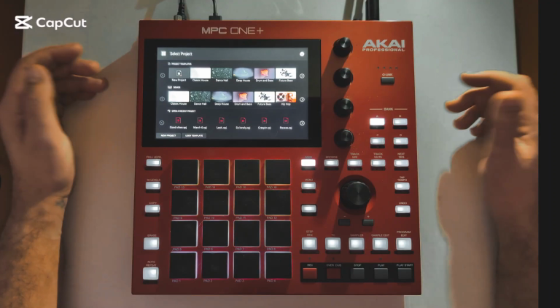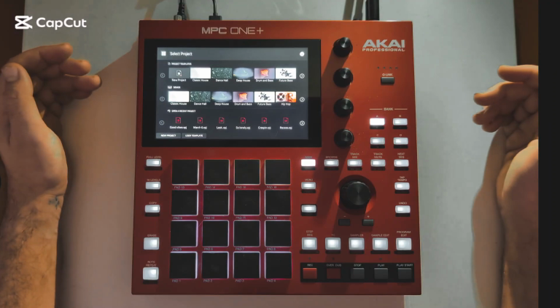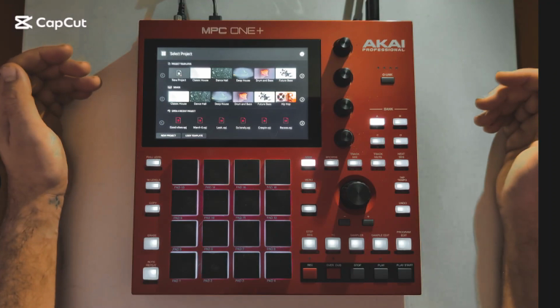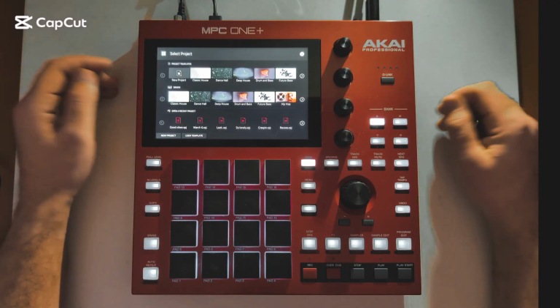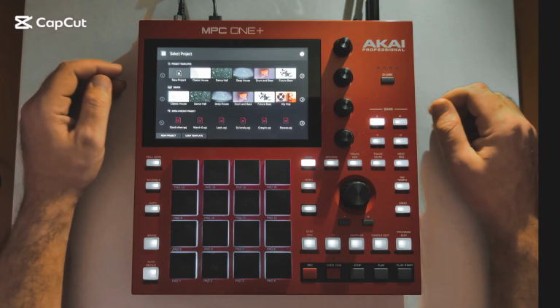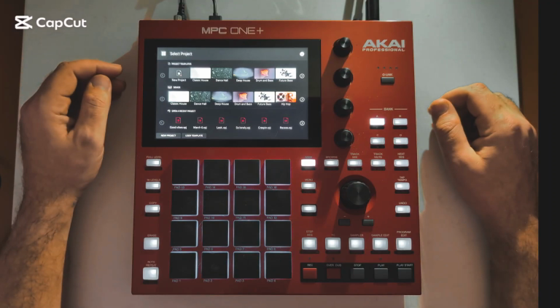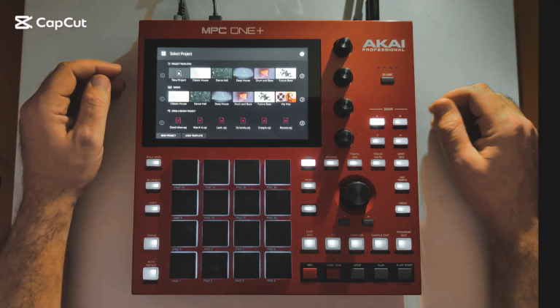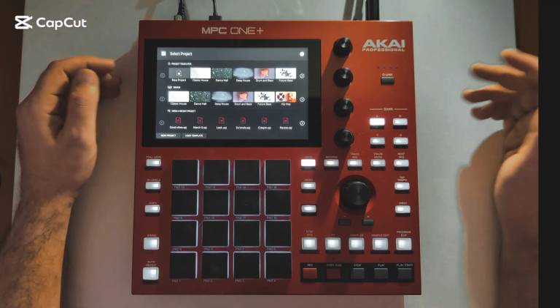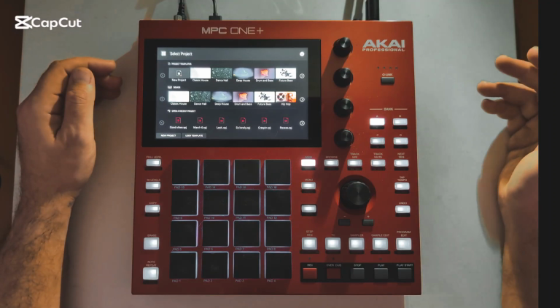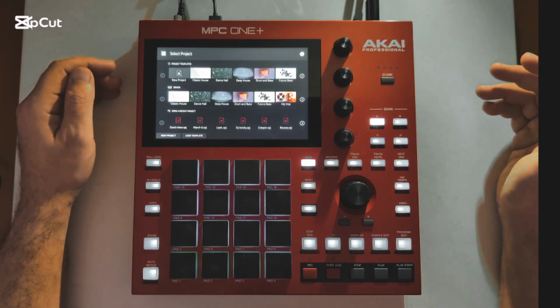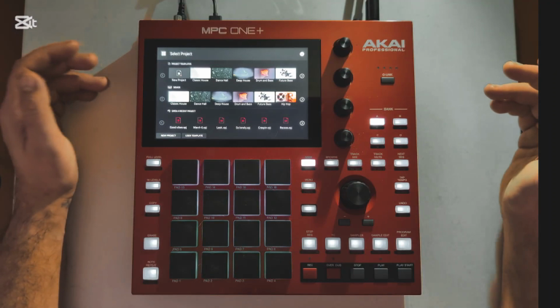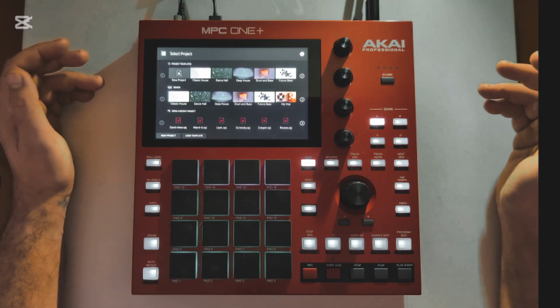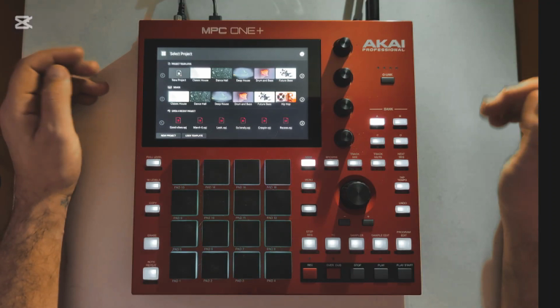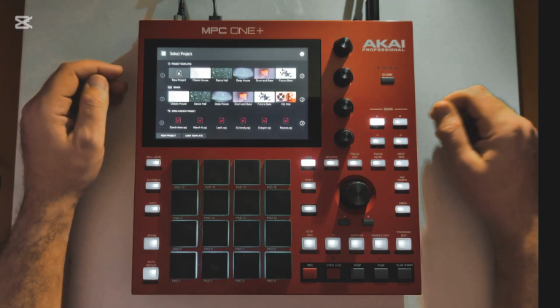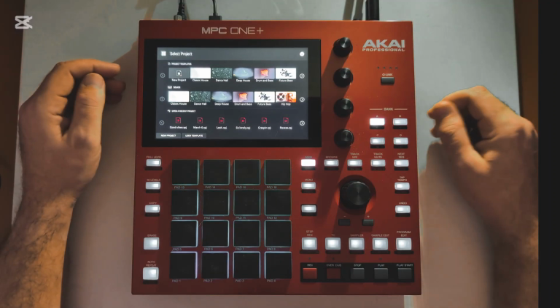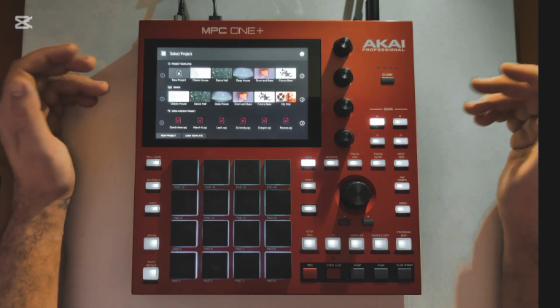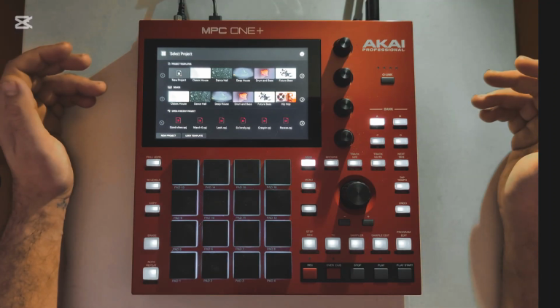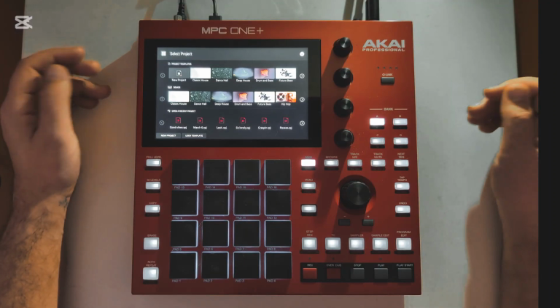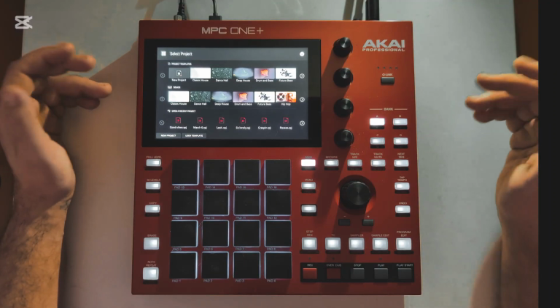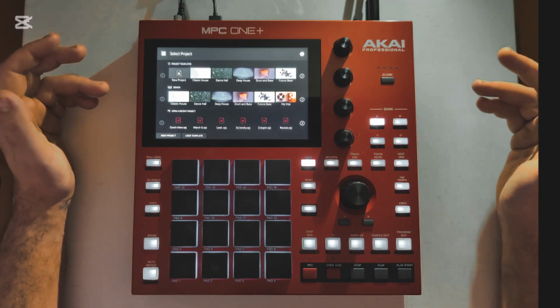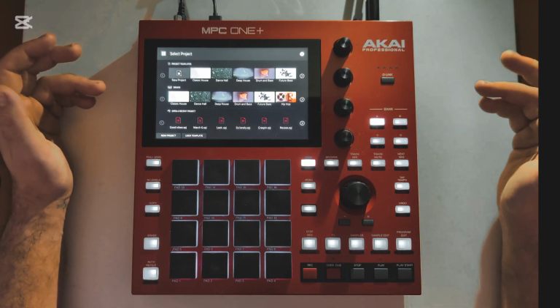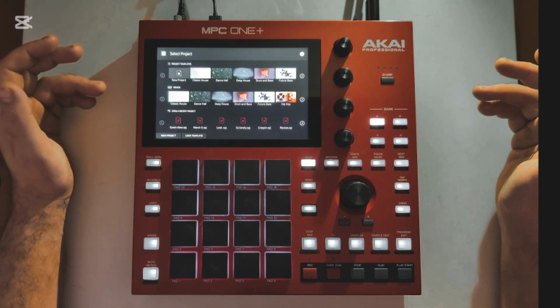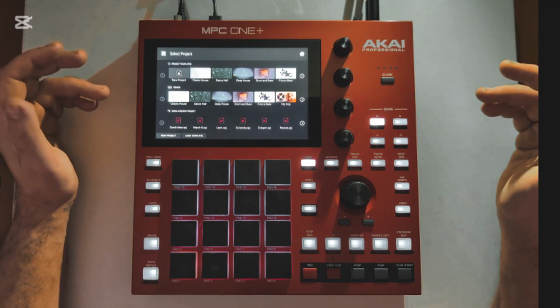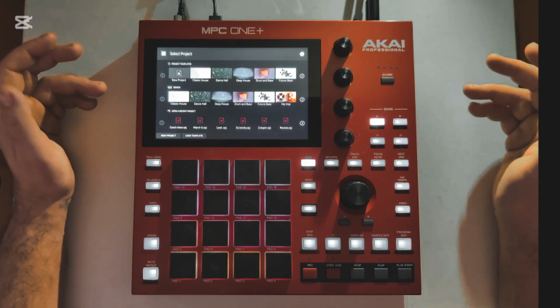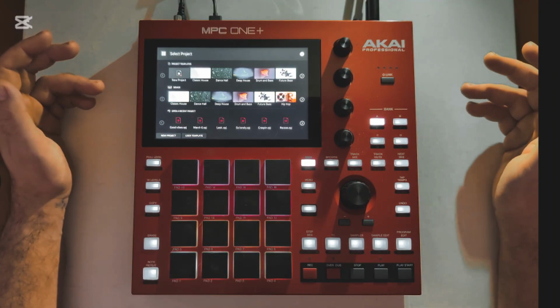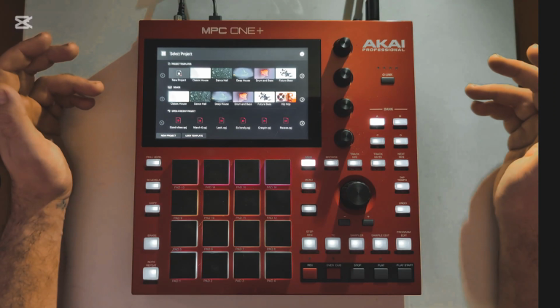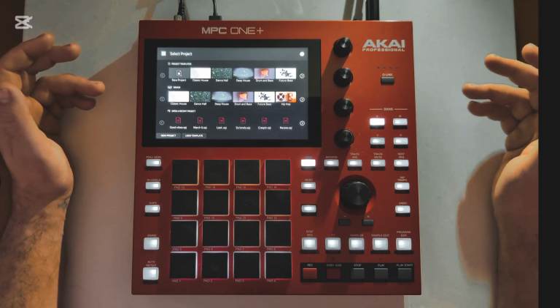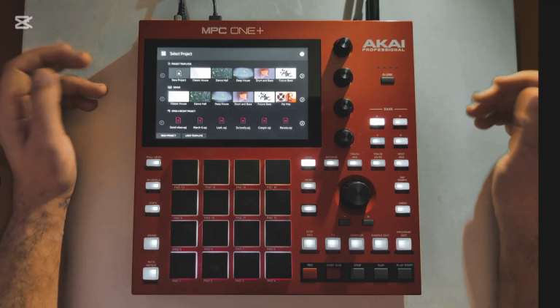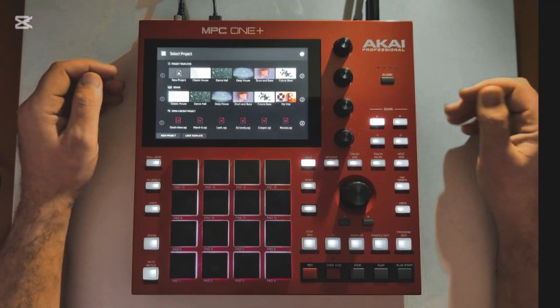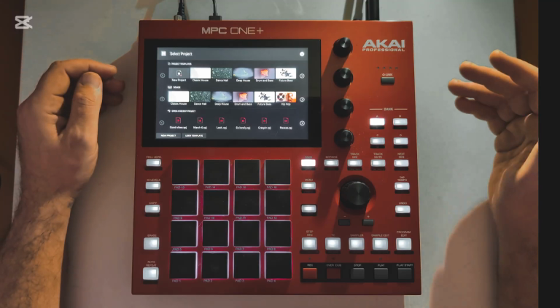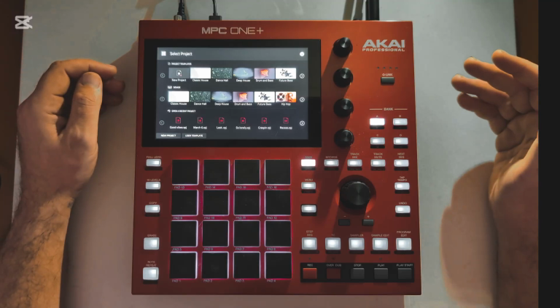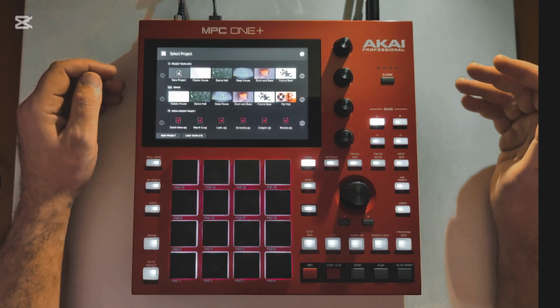Hey, what's up guys? In this video I'm going to show you how you can quickly and simply make your first beat with the MPC.